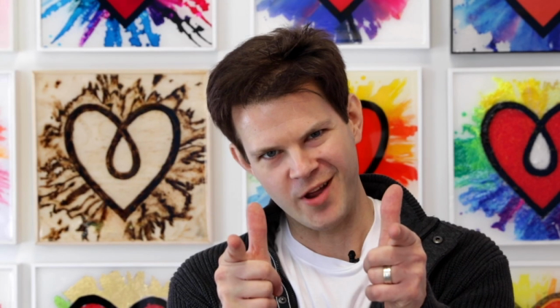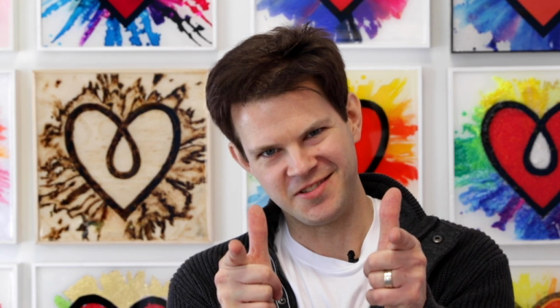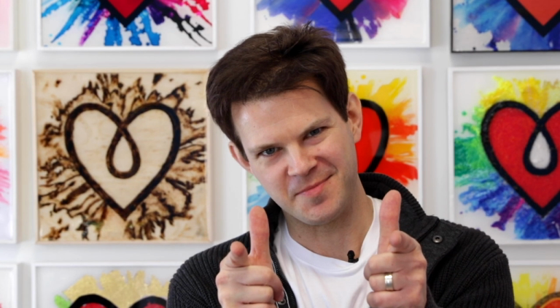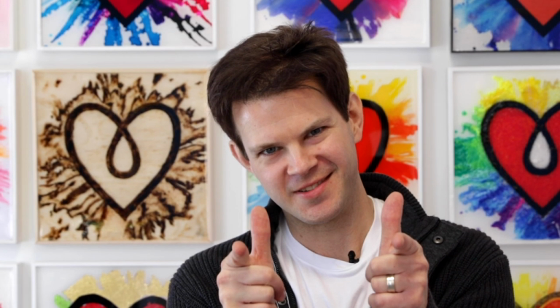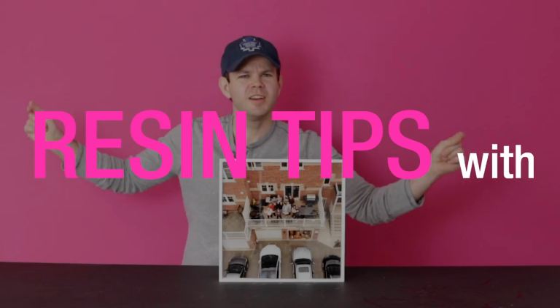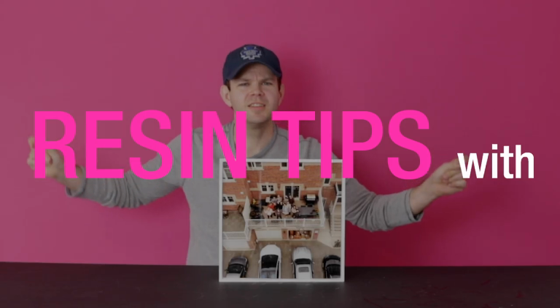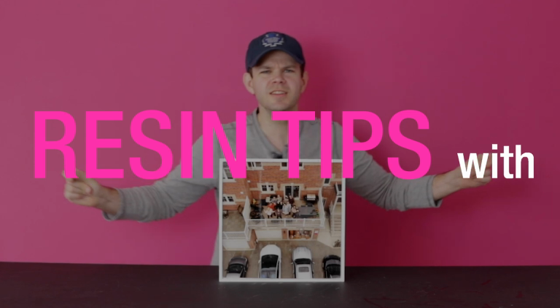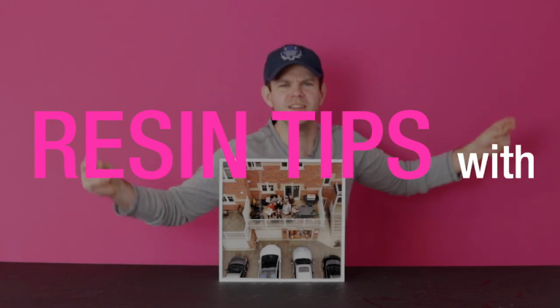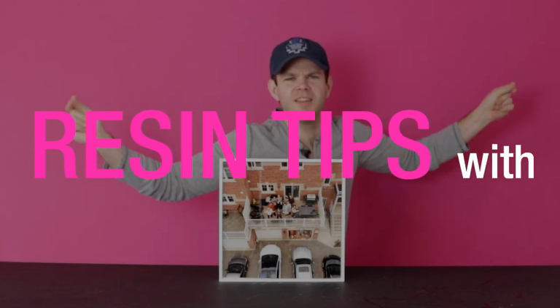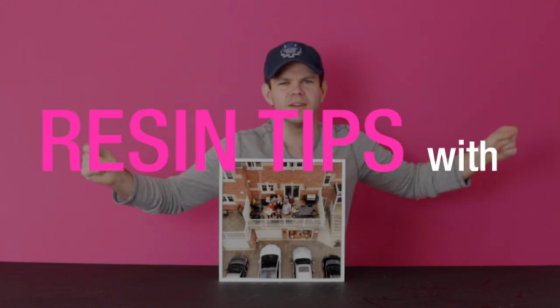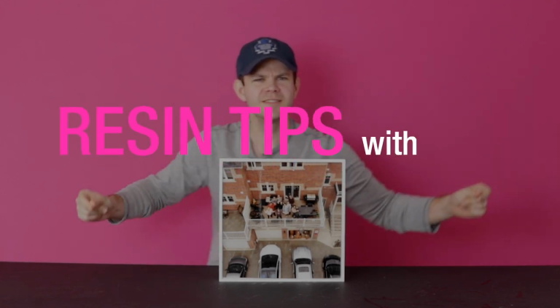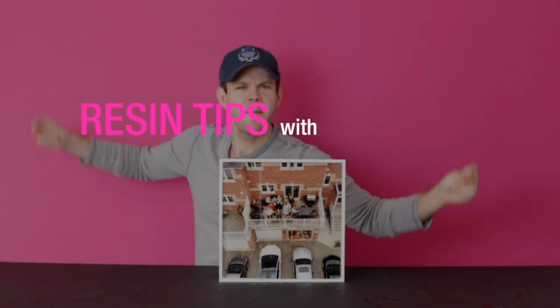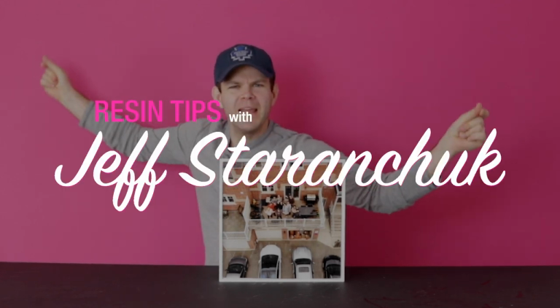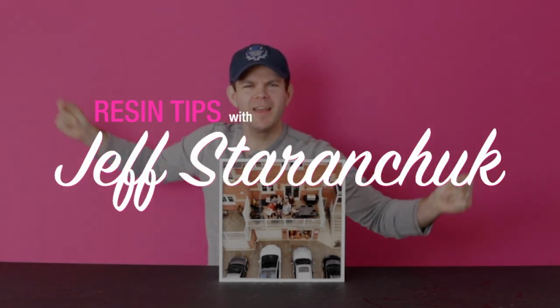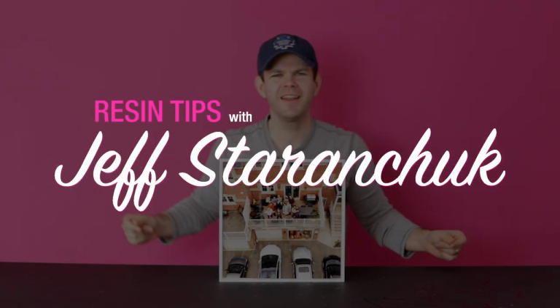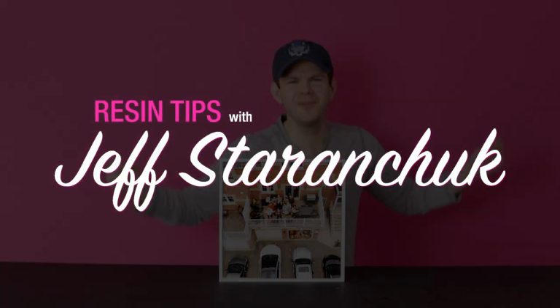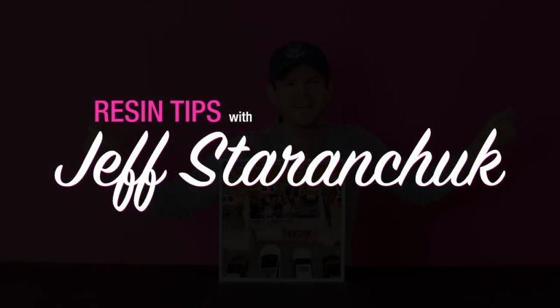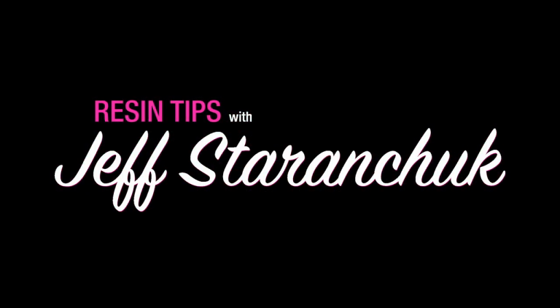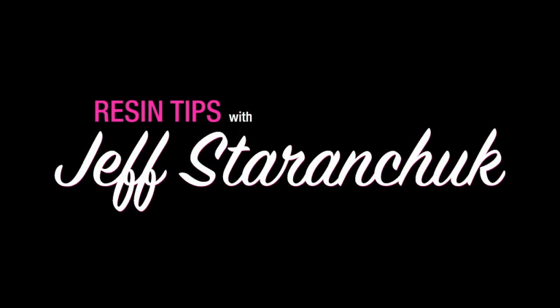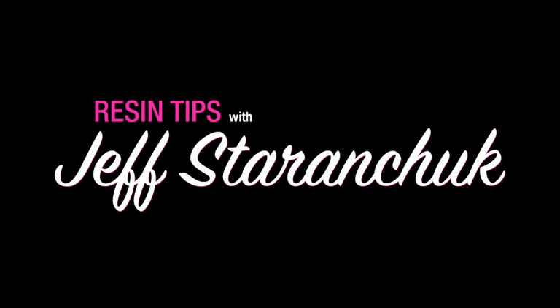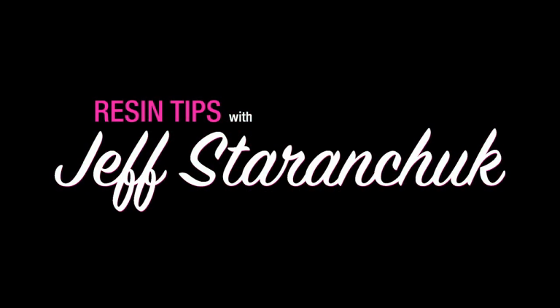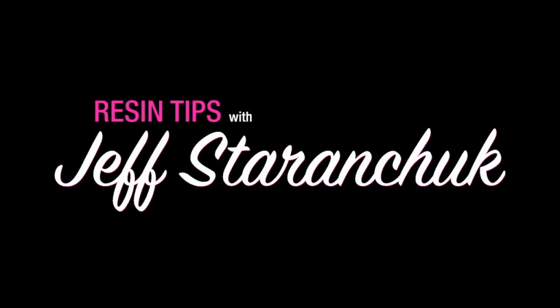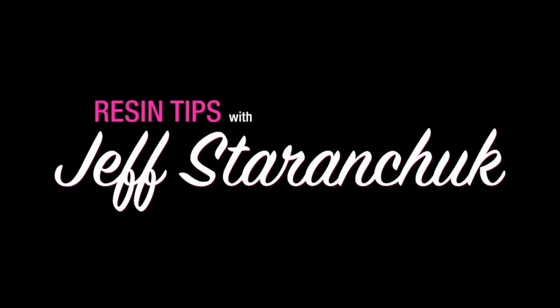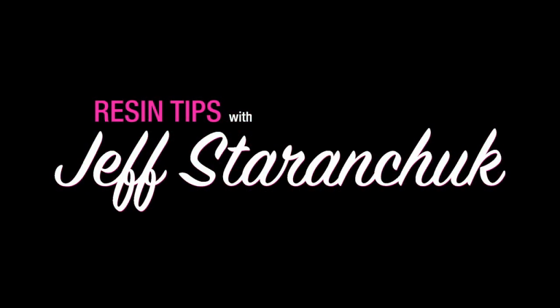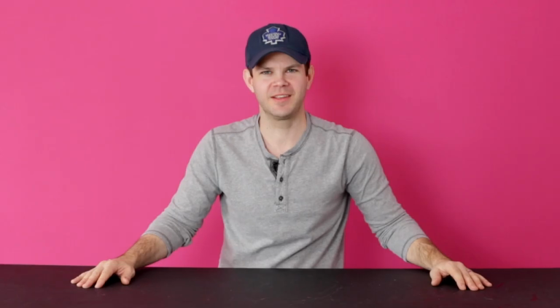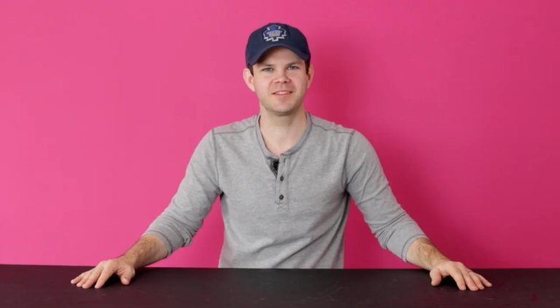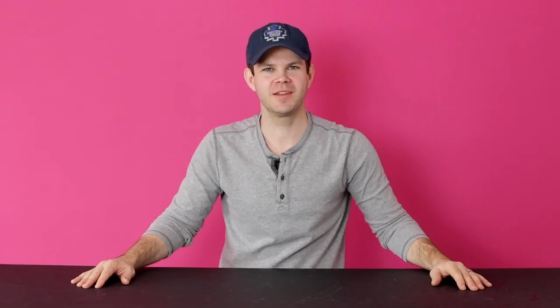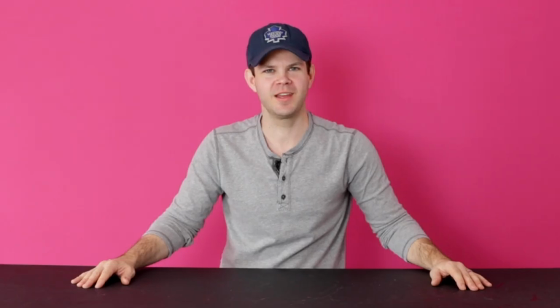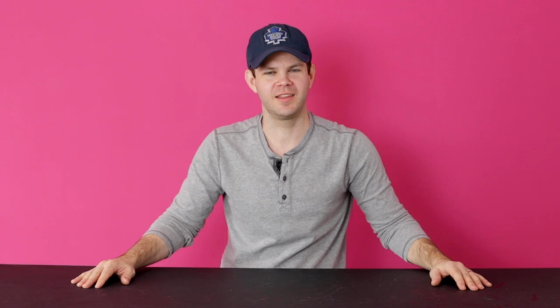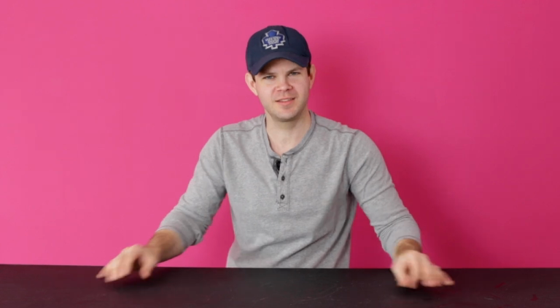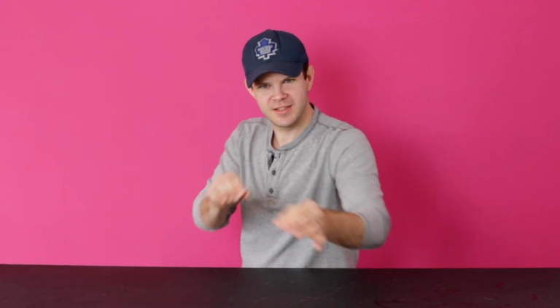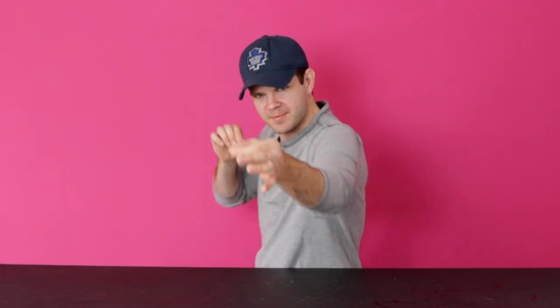Resin Tips with Jeff Sterinchuk. It's time to get to the resin and get to the tips.